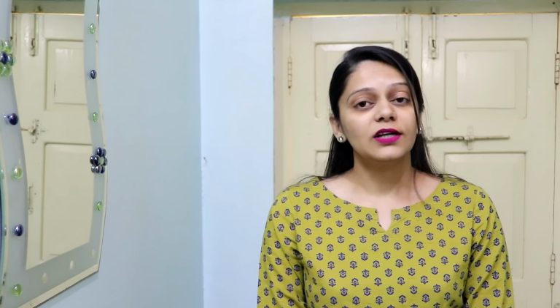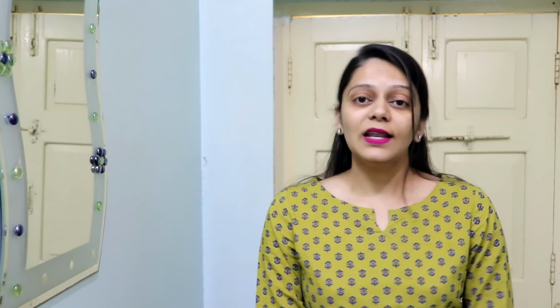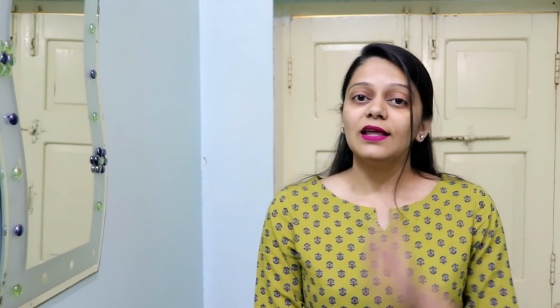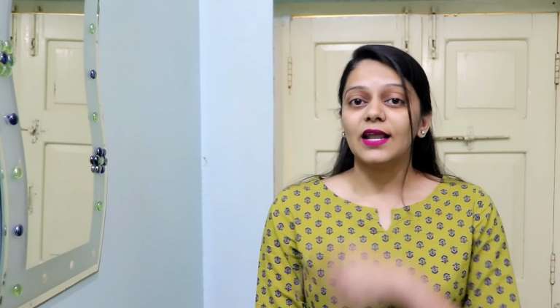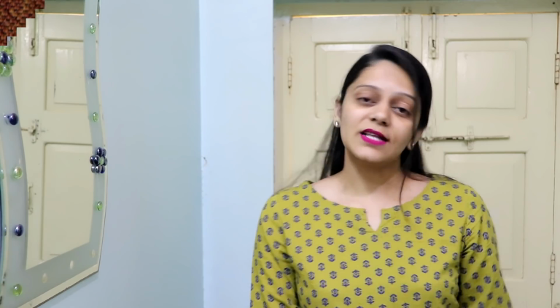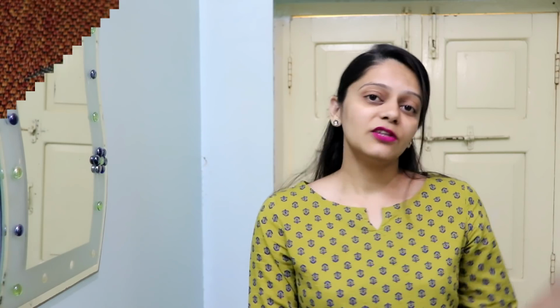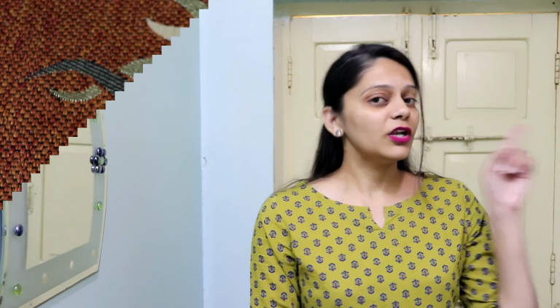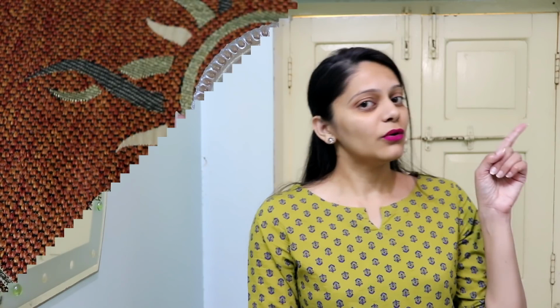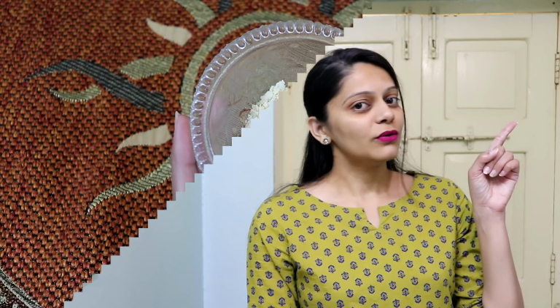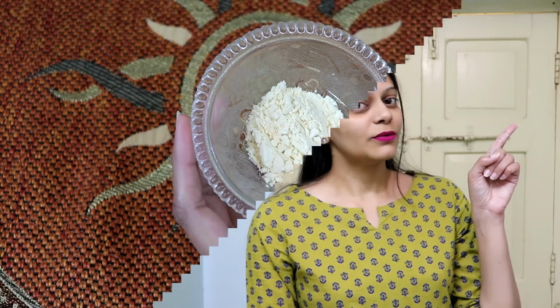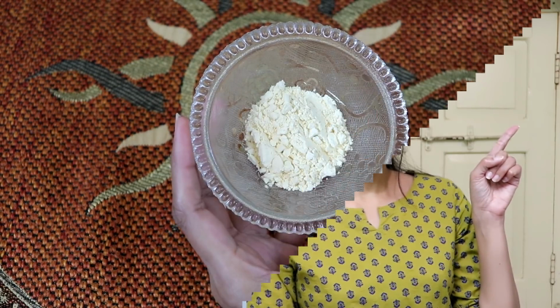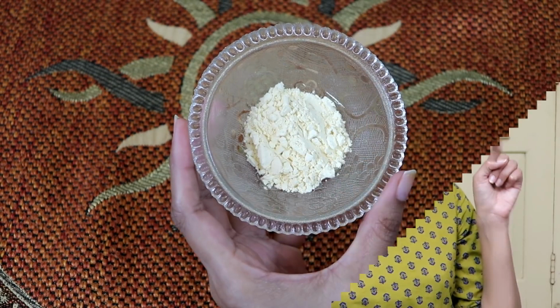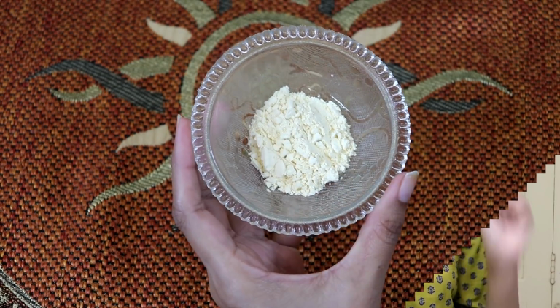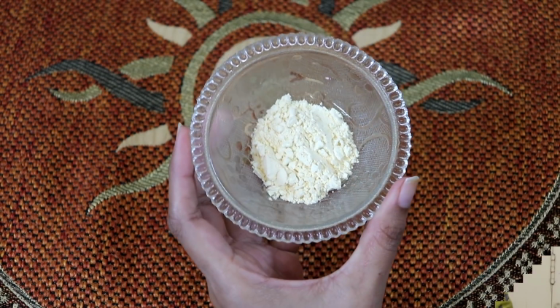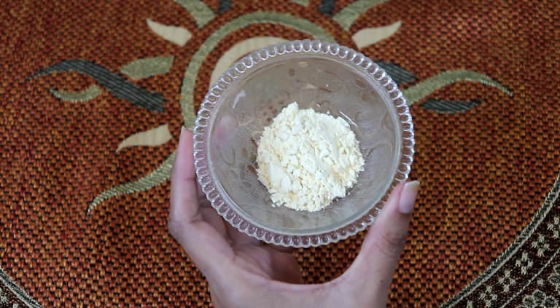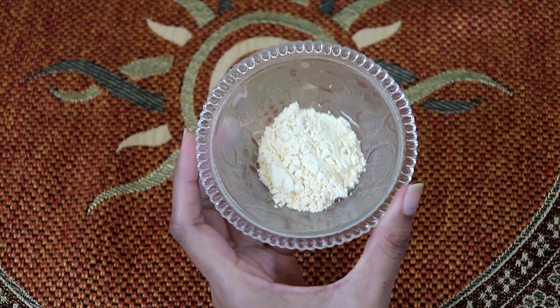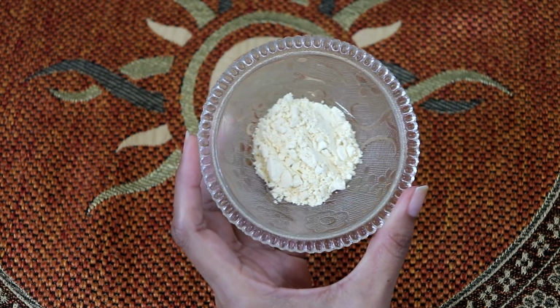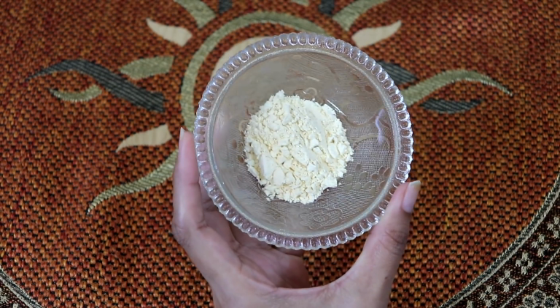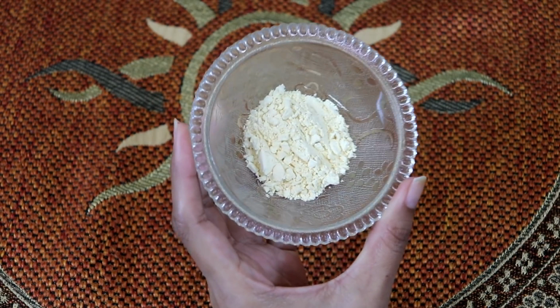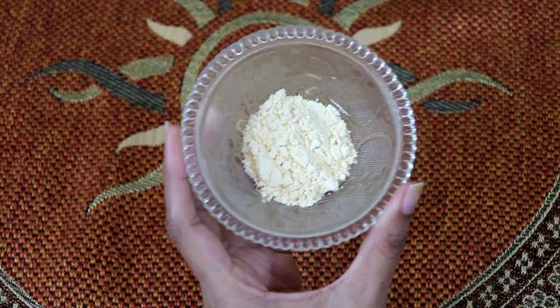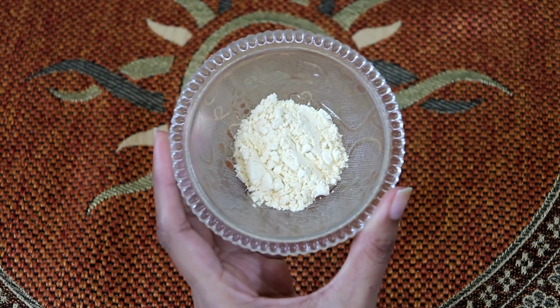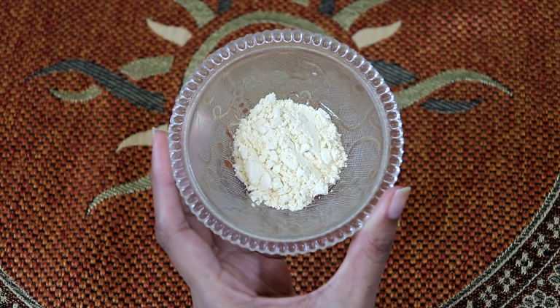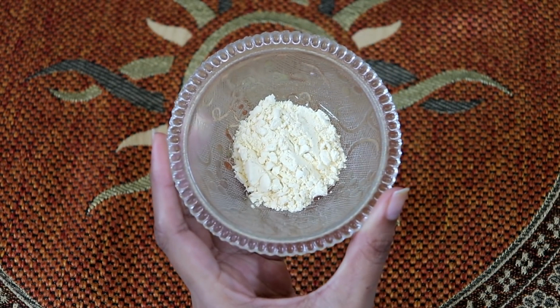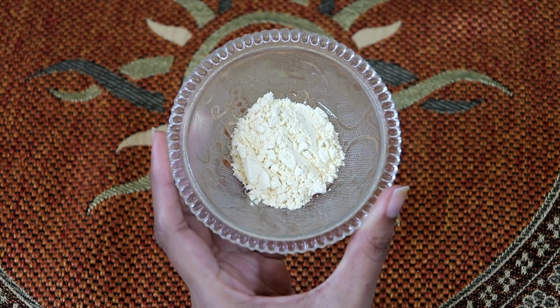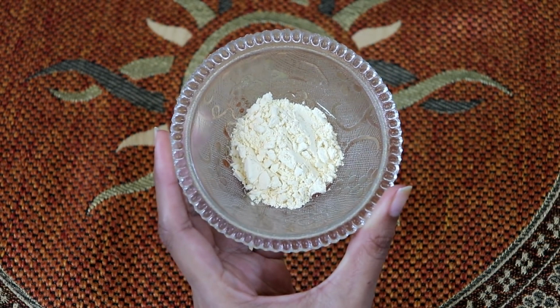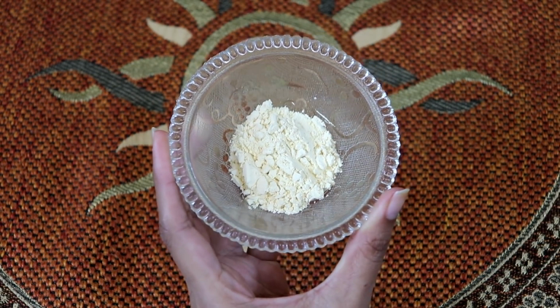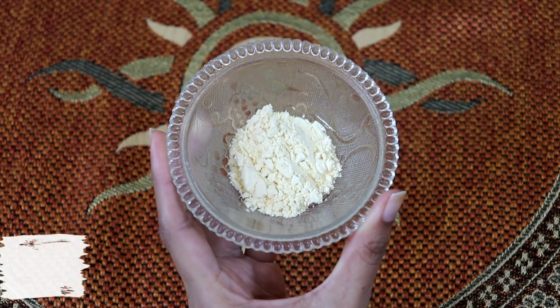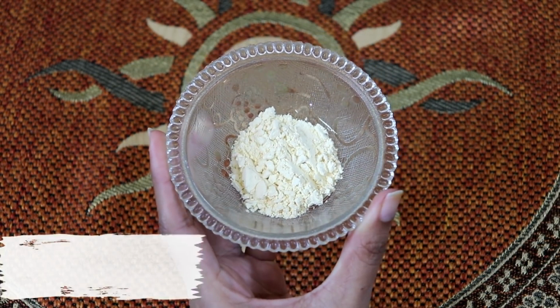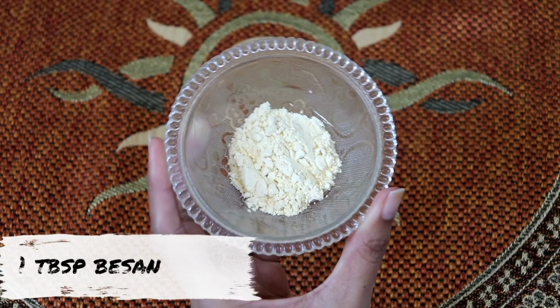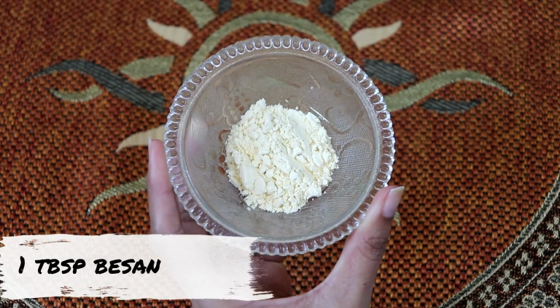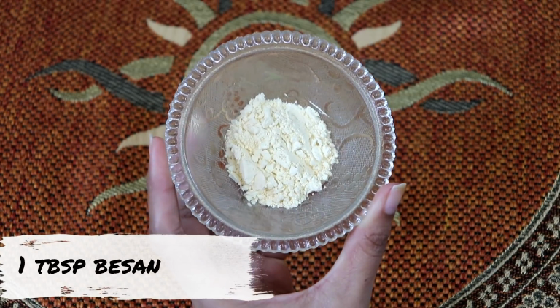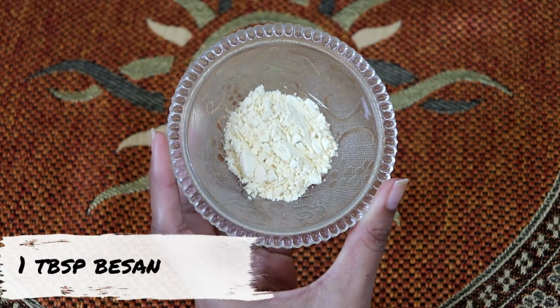Let's start the video. To make this face pack, we need one tablespoon of base.